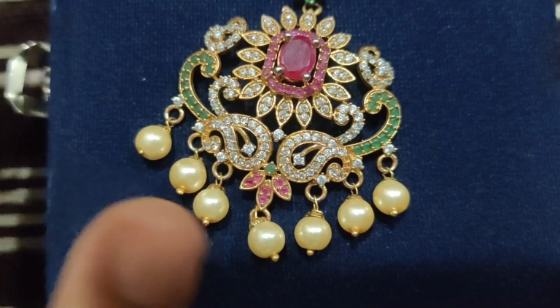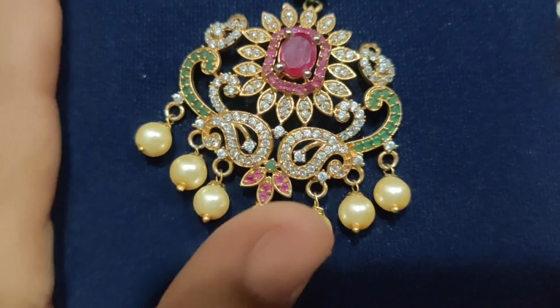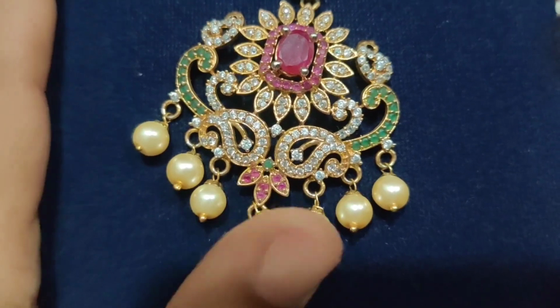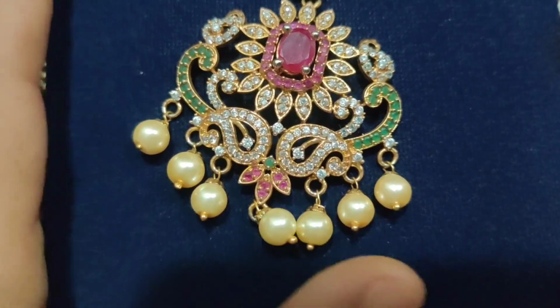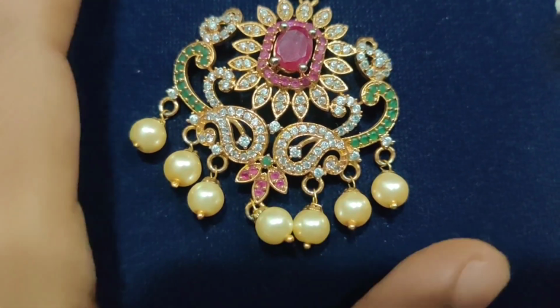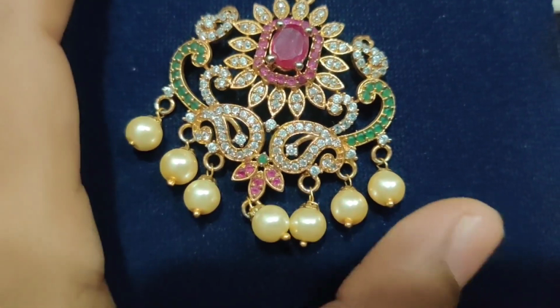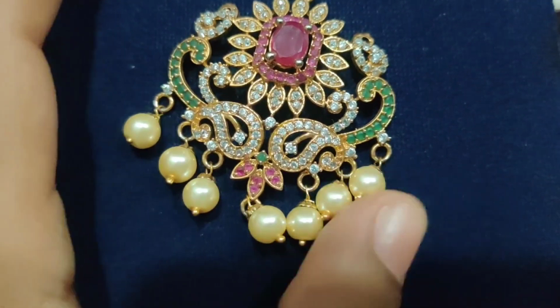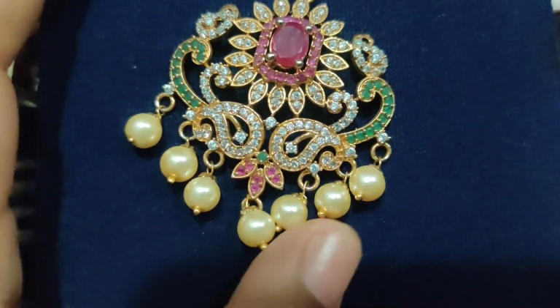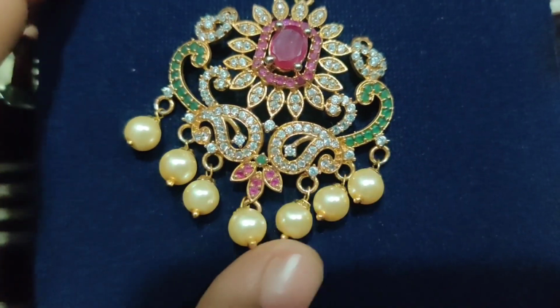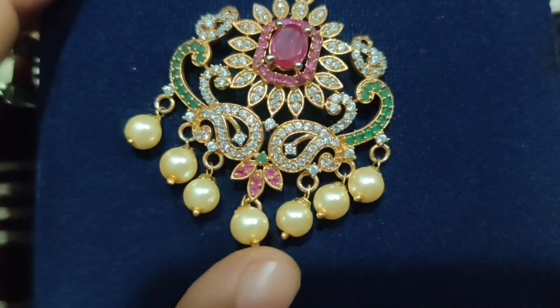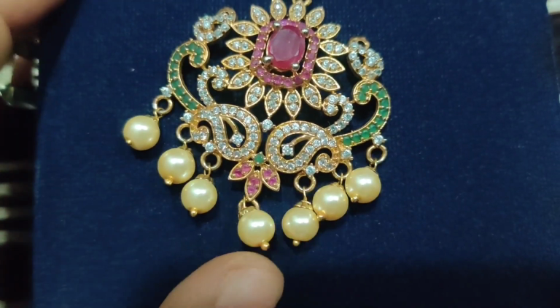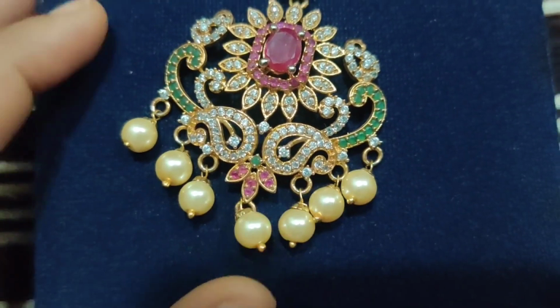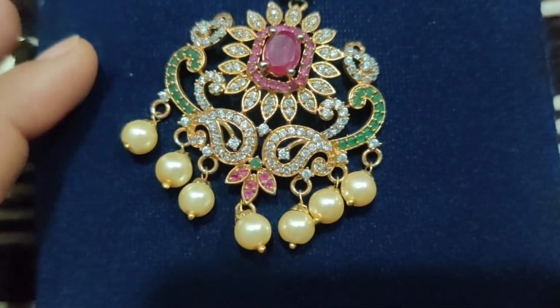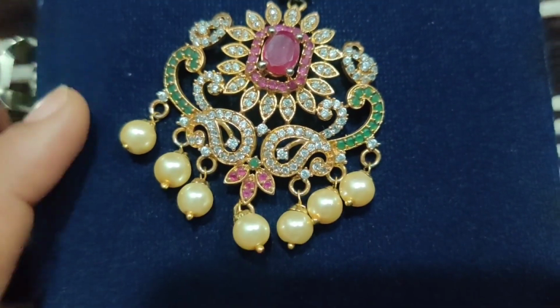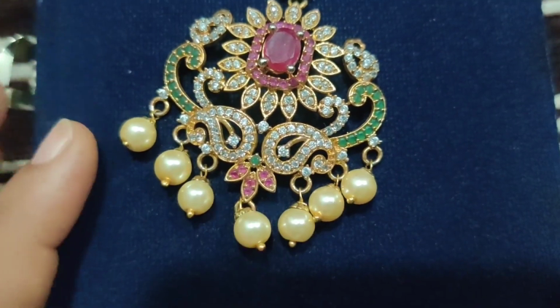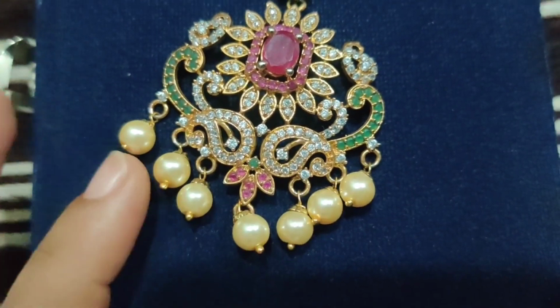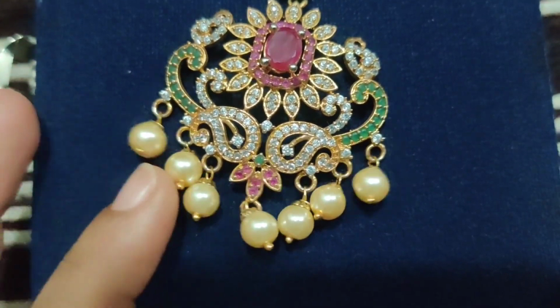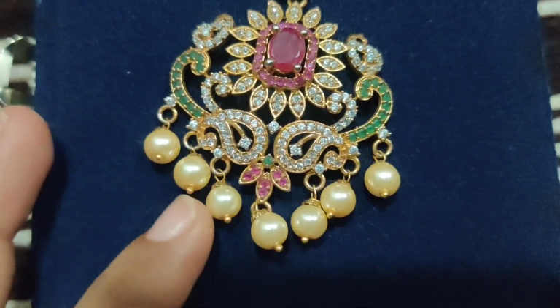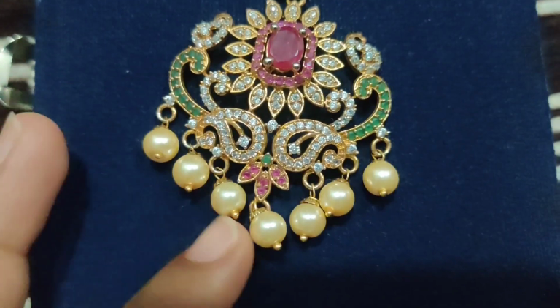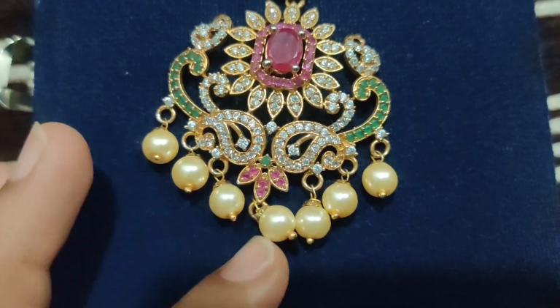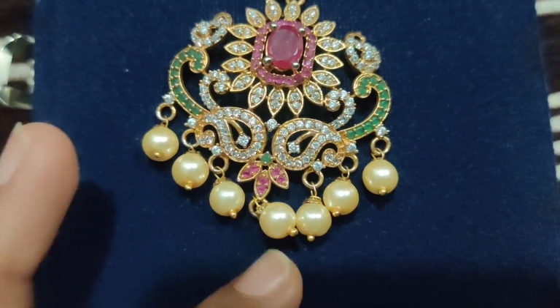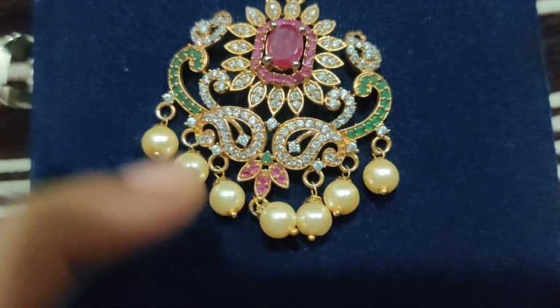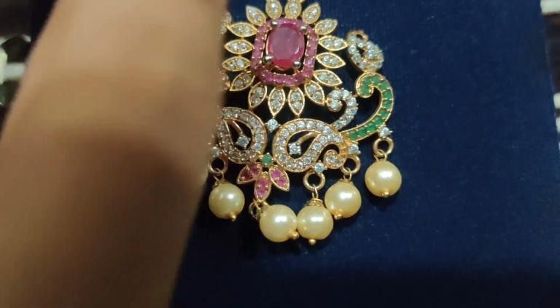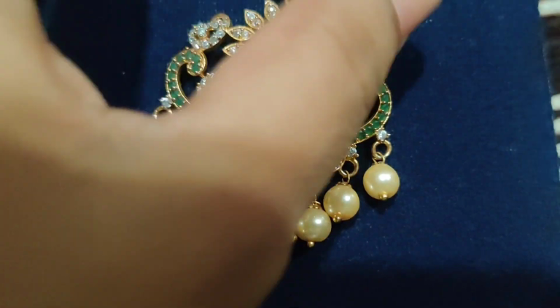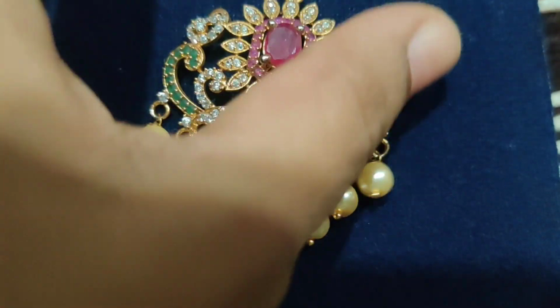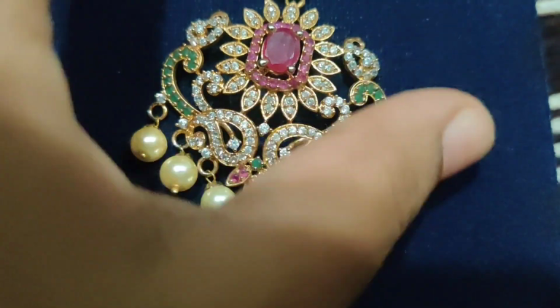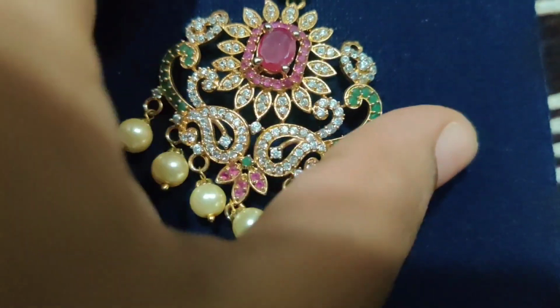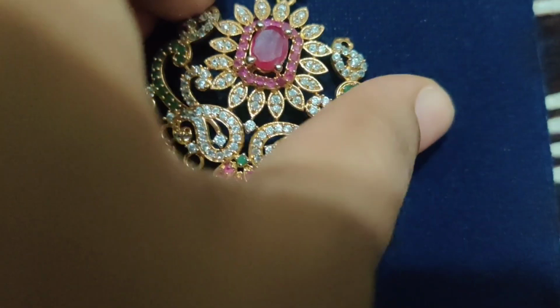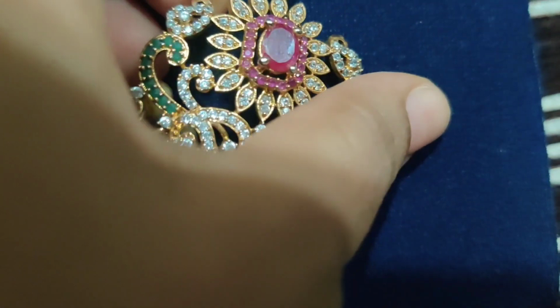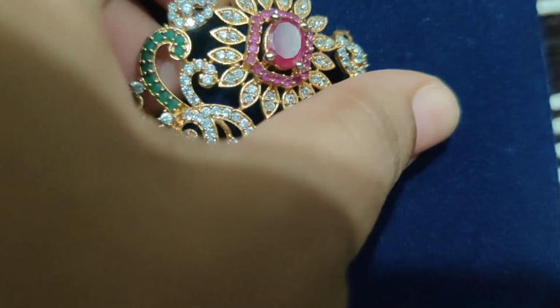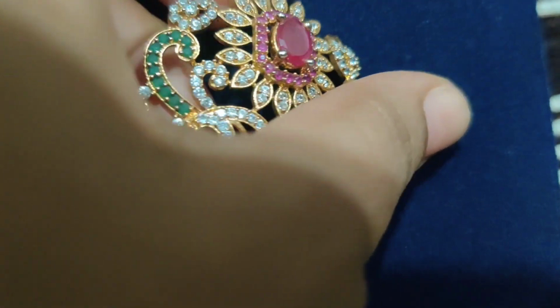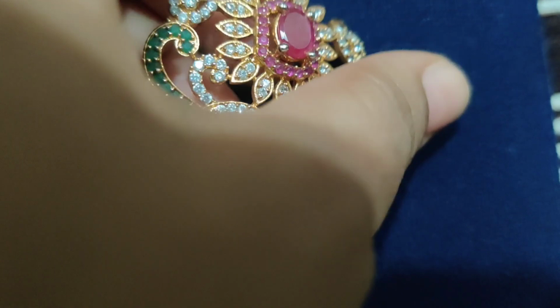Welcome to my channel Kirti's Corner, a one-stop destination for fashion, food, travel, tech and lifestyle.